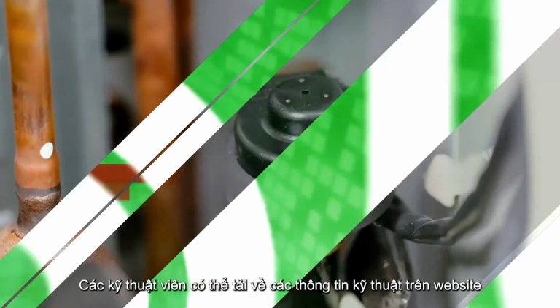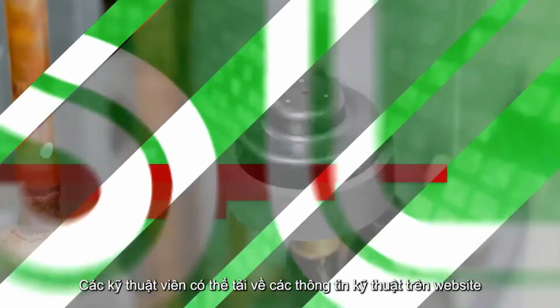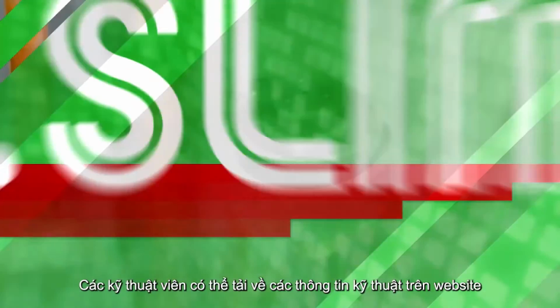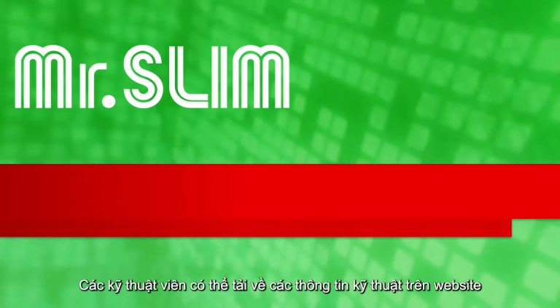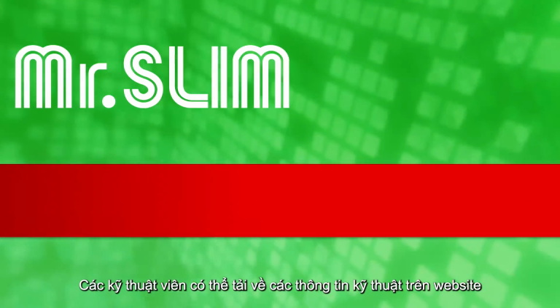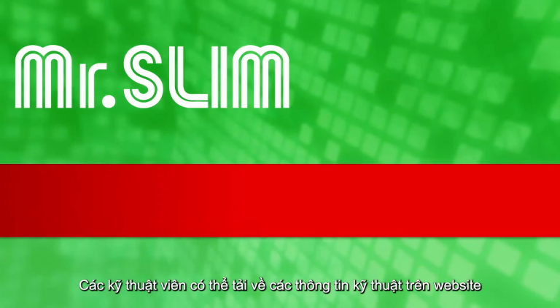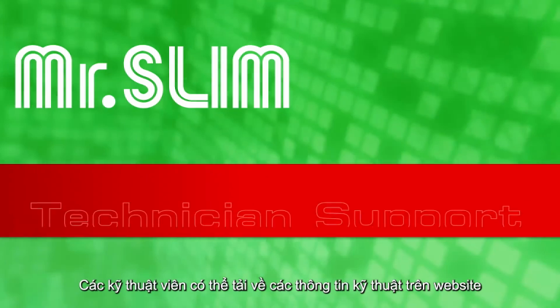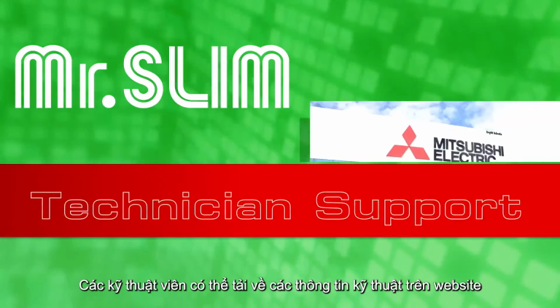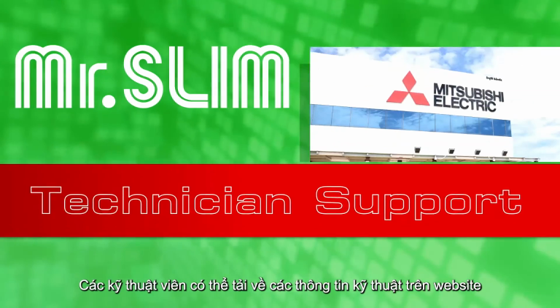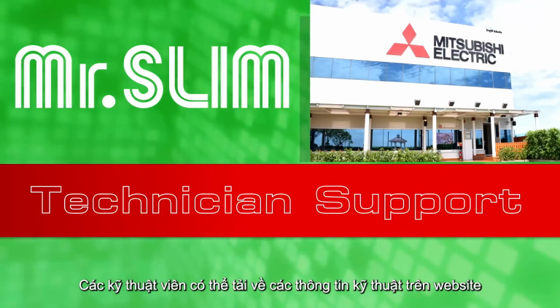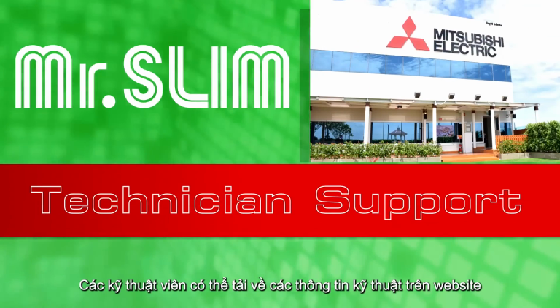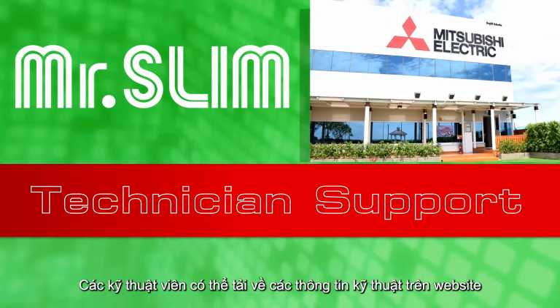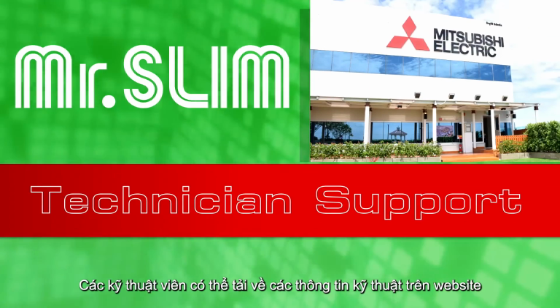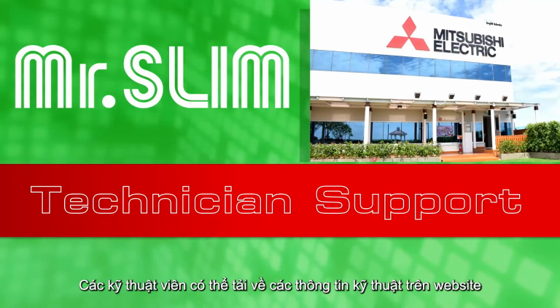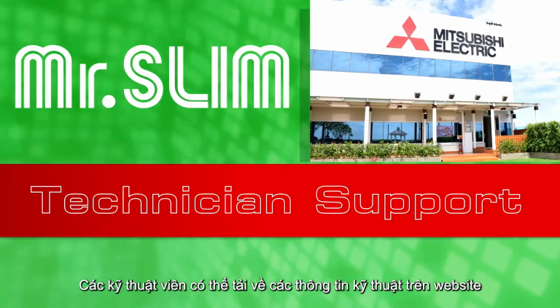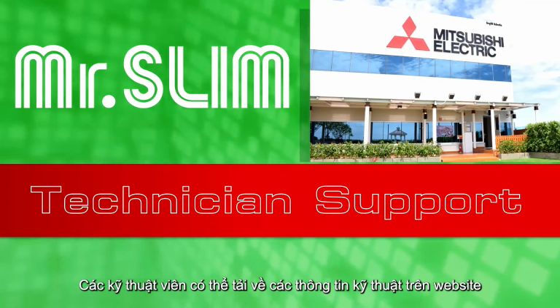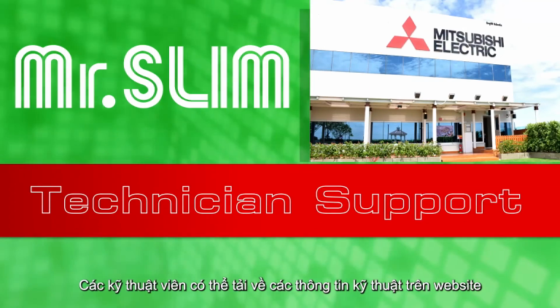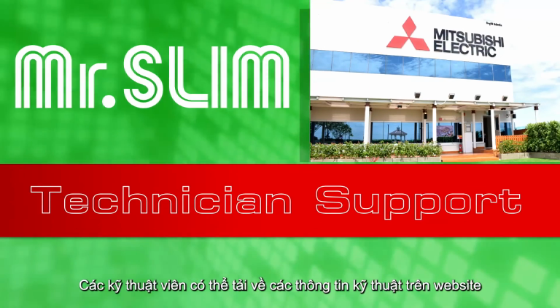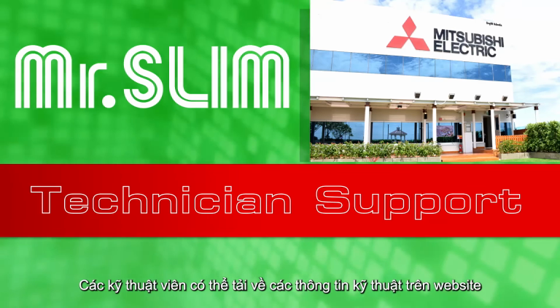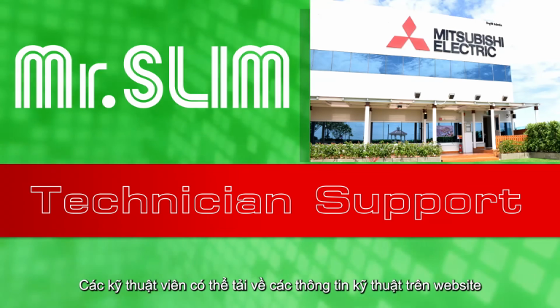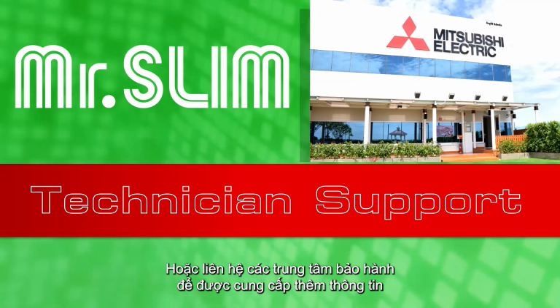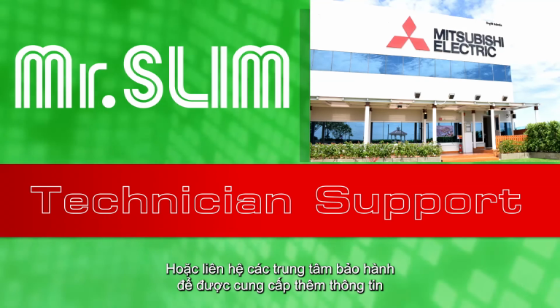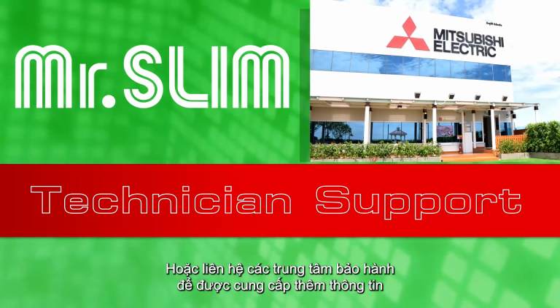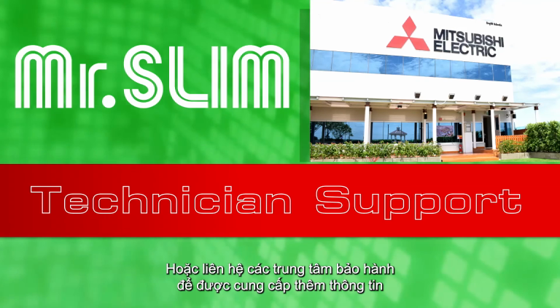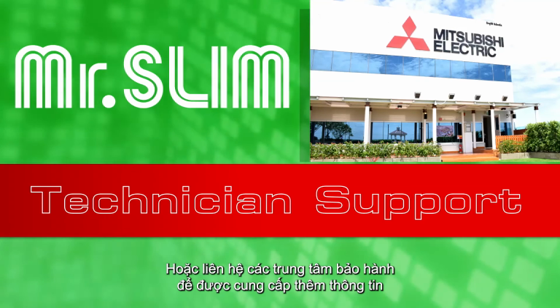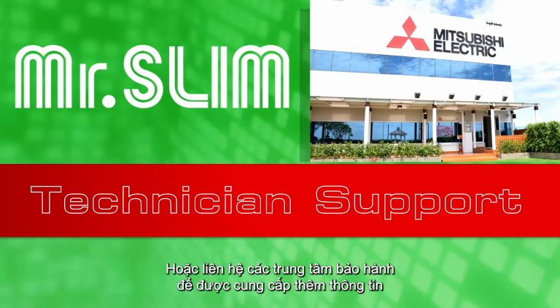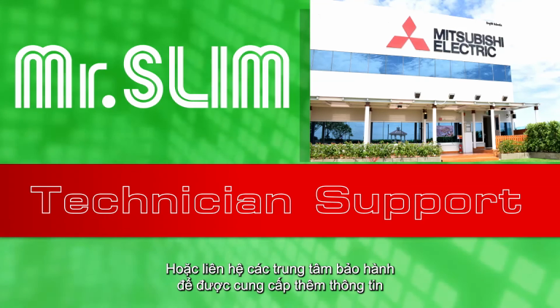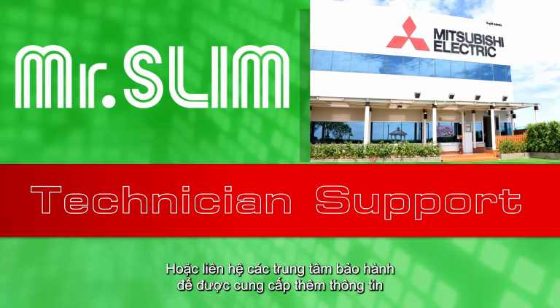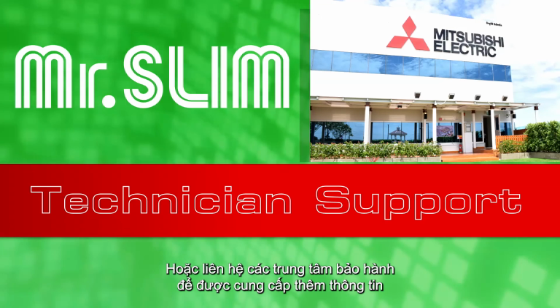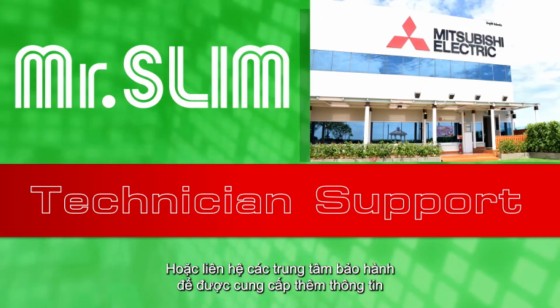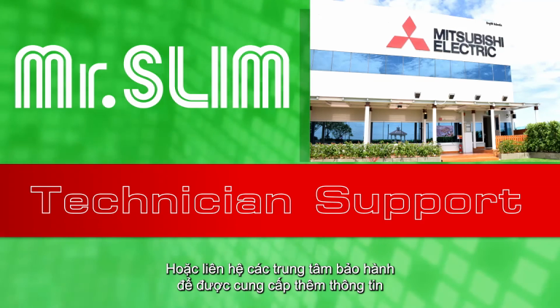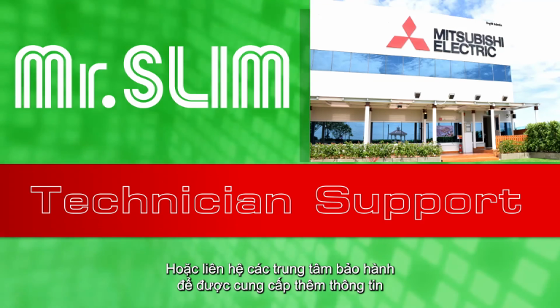Mr. Slim Technician can download technical information on the website or contact the Service Center for more information. We'll see you soon.